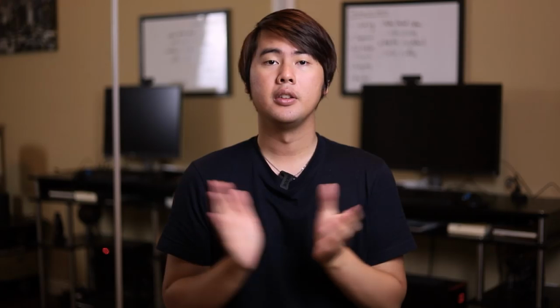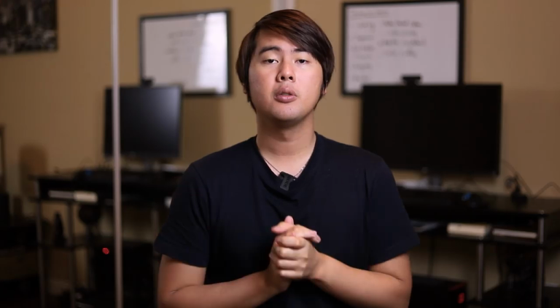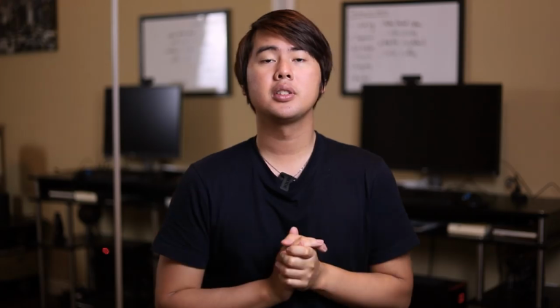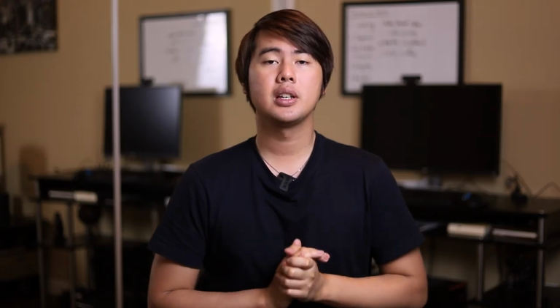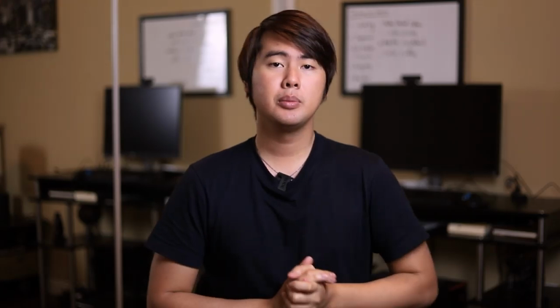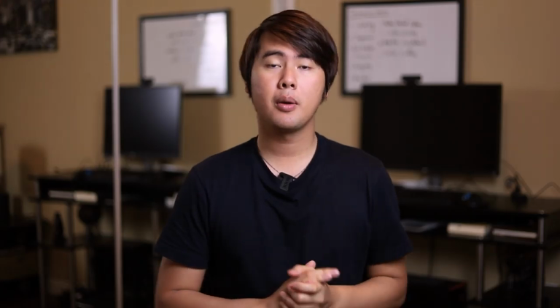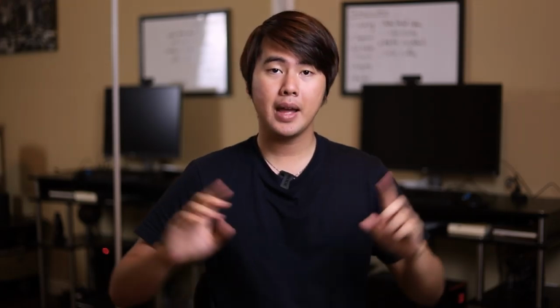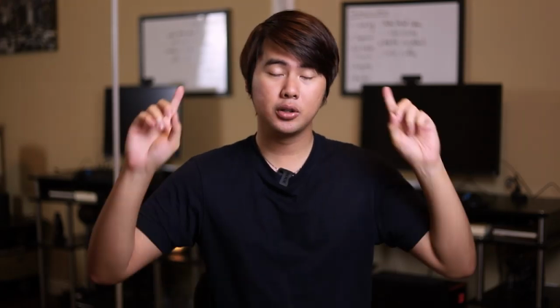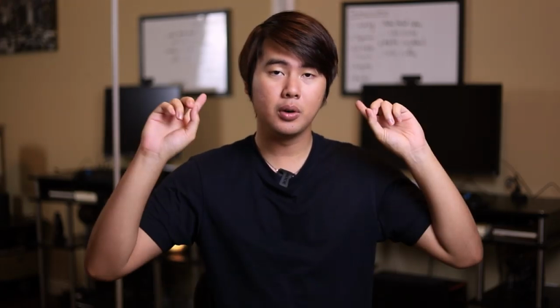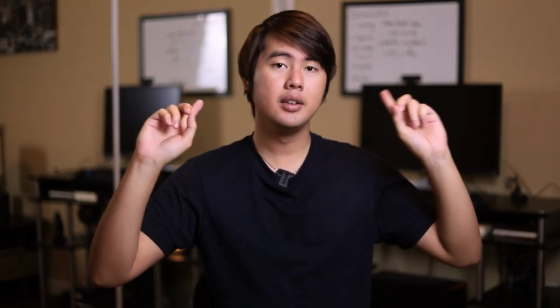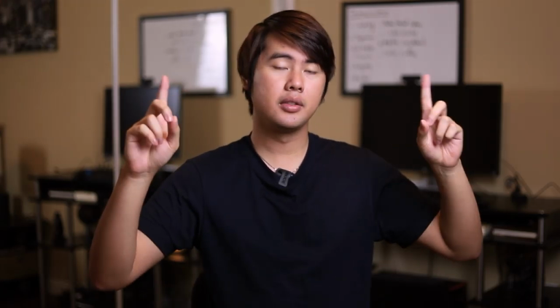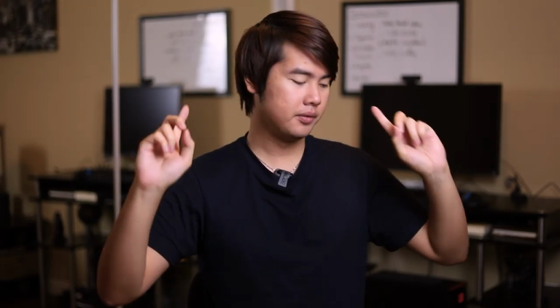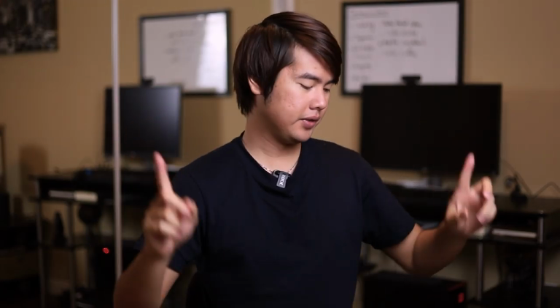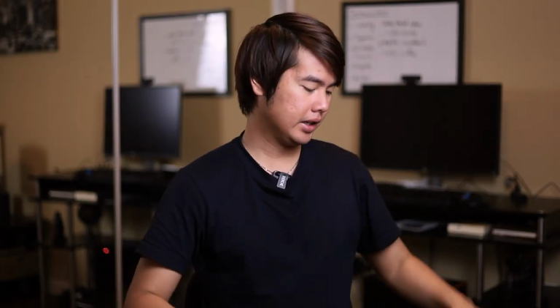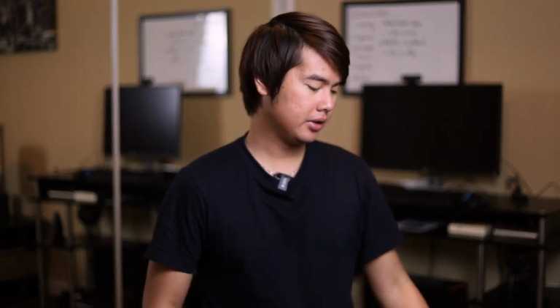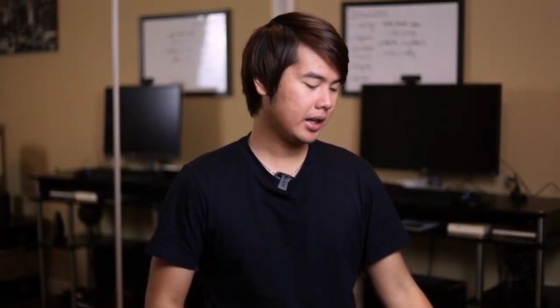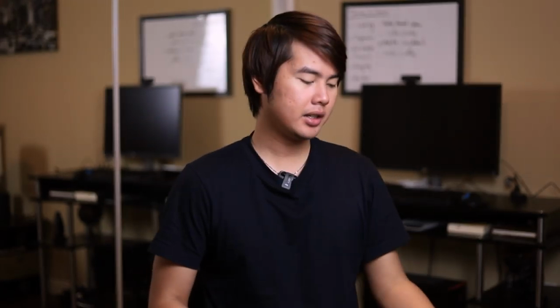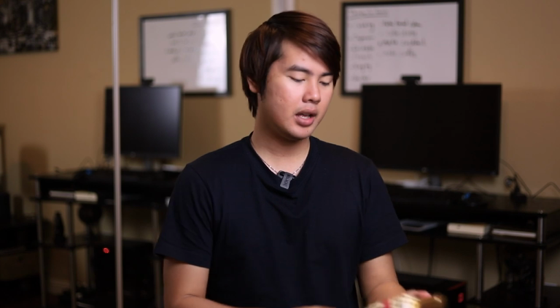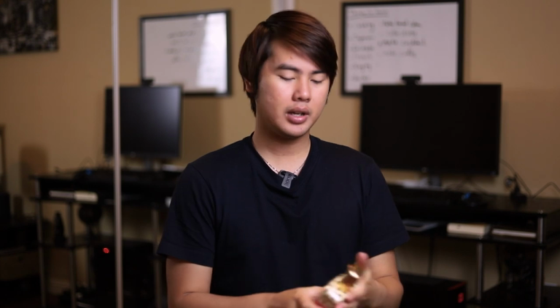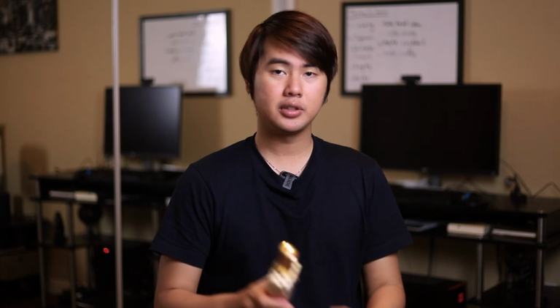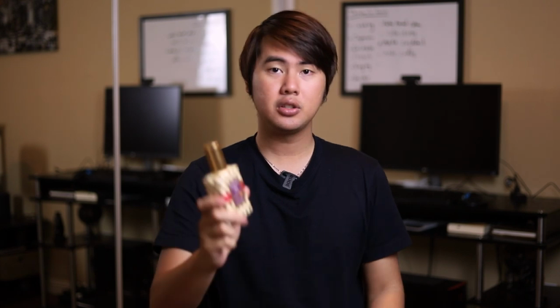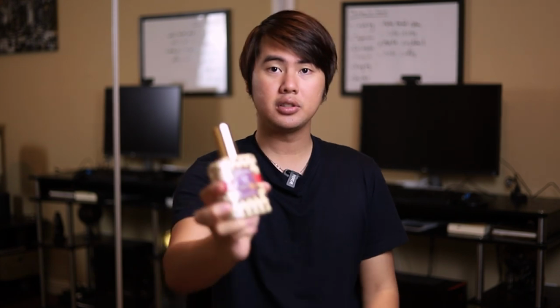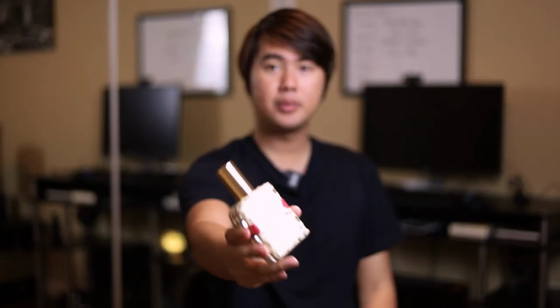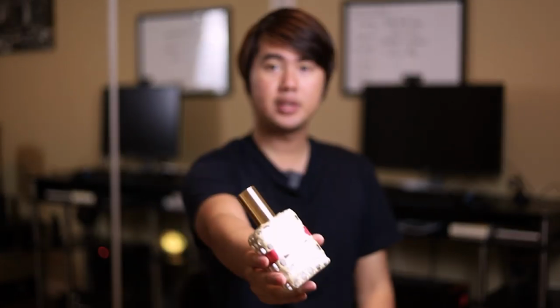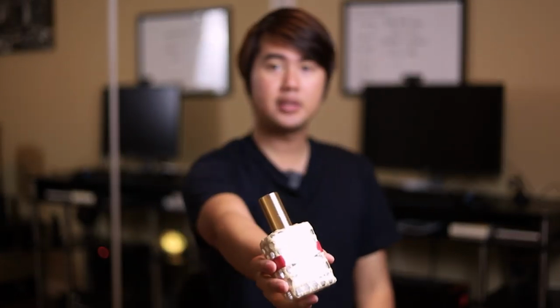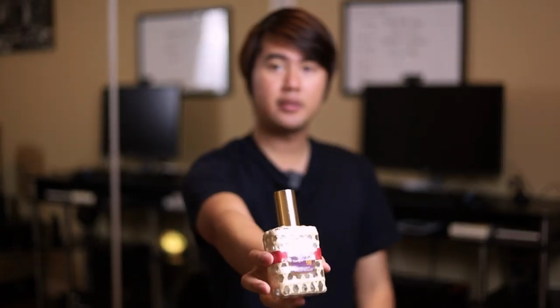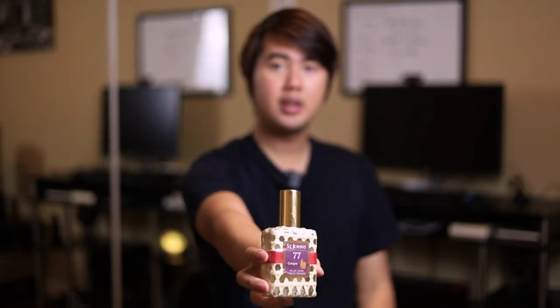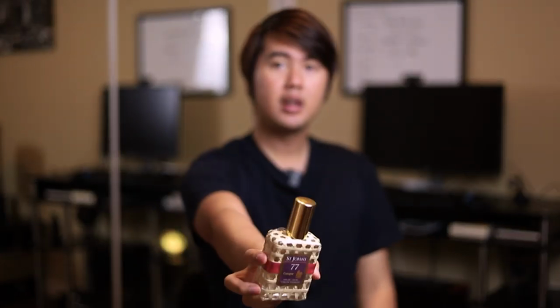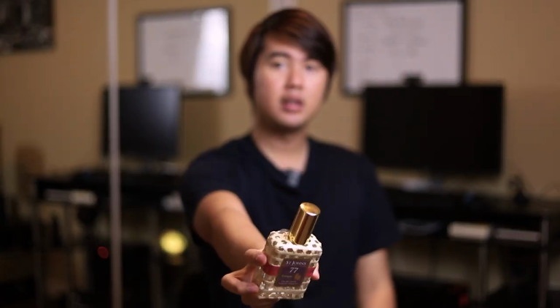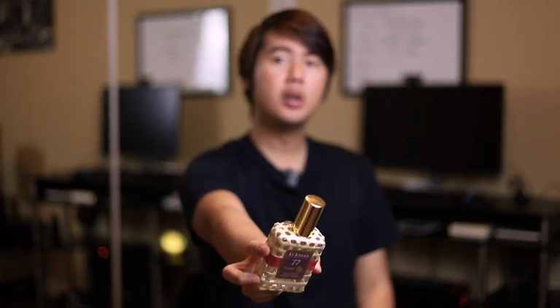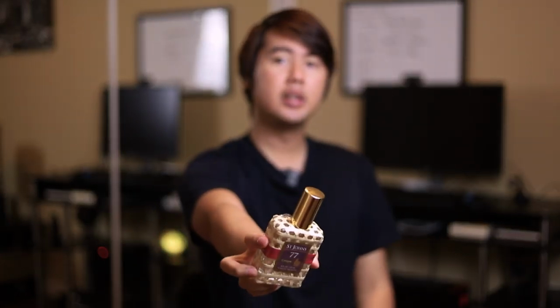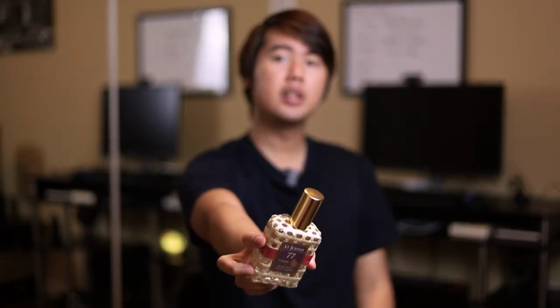Yo, what's up guys? Timo here. Welcome back to another video. Today, we have St. John's Number 77 cologne here.